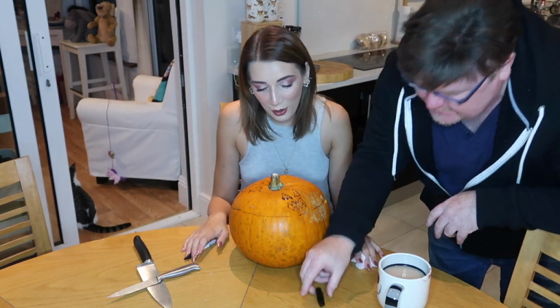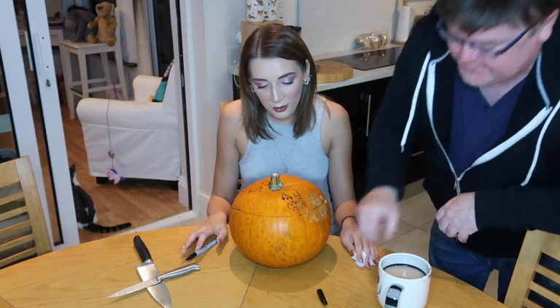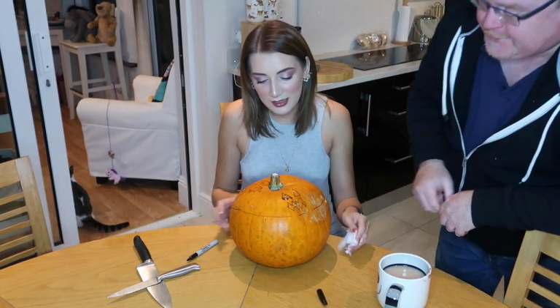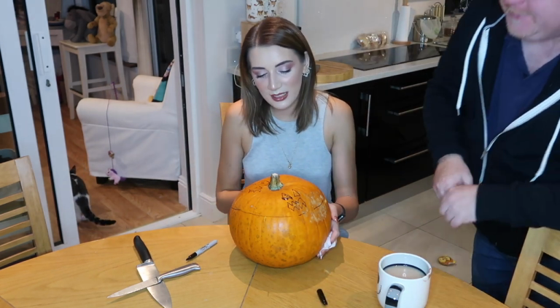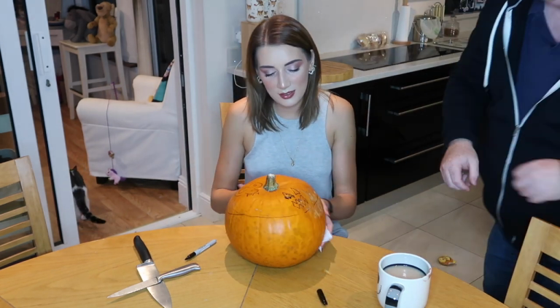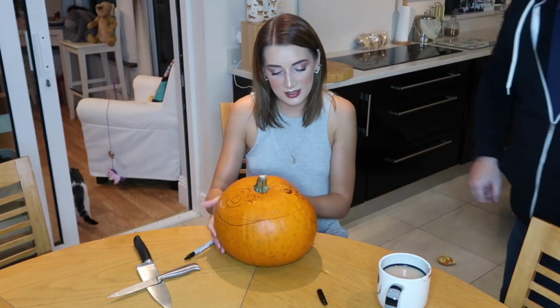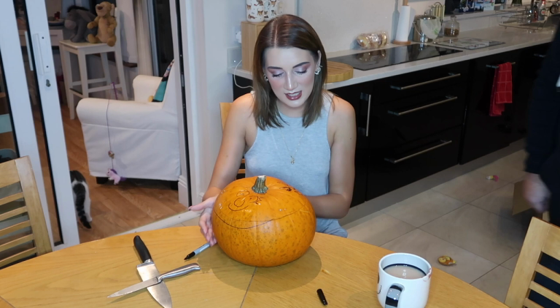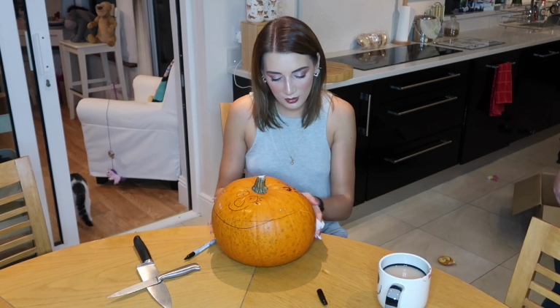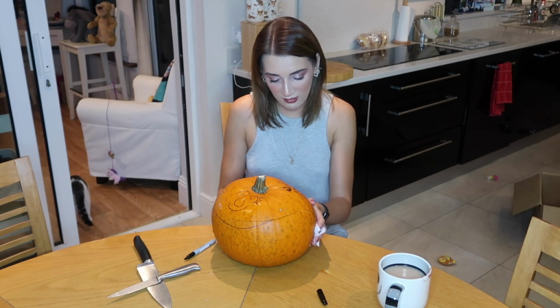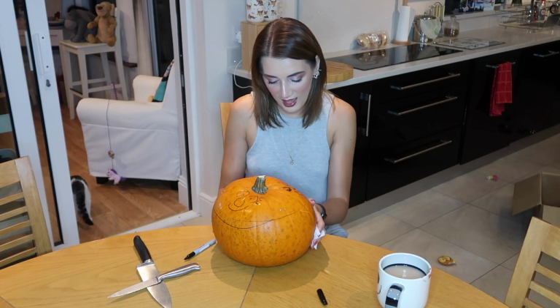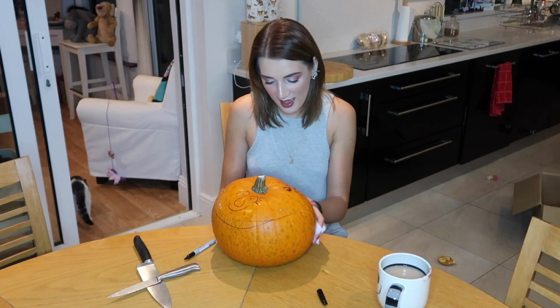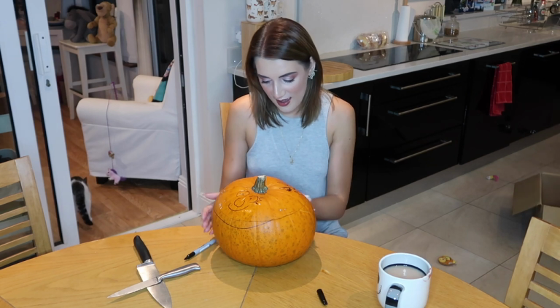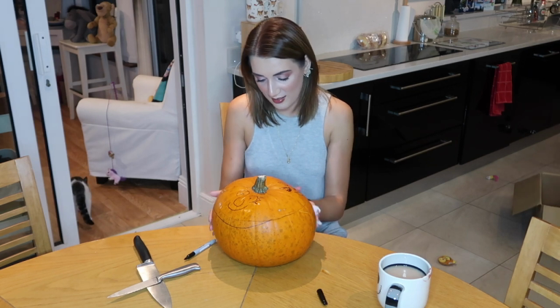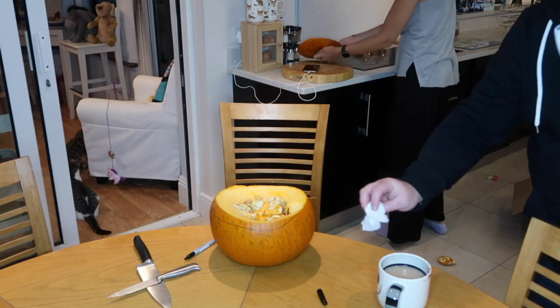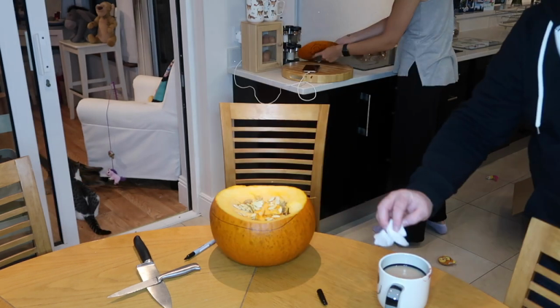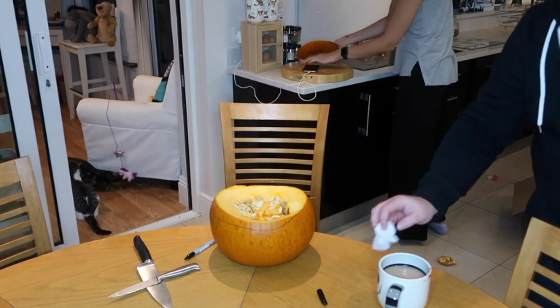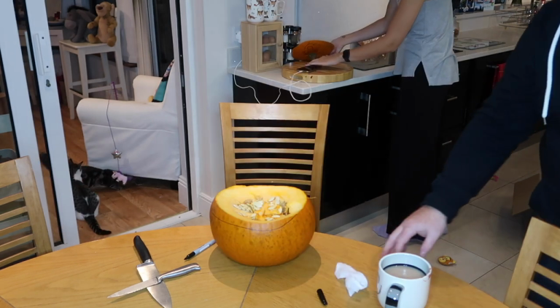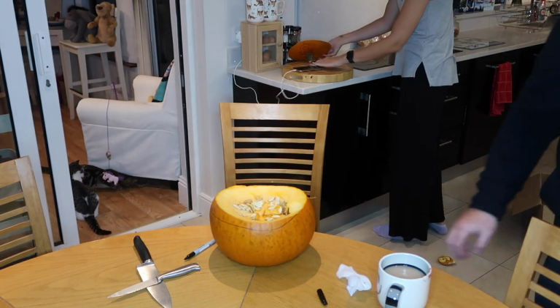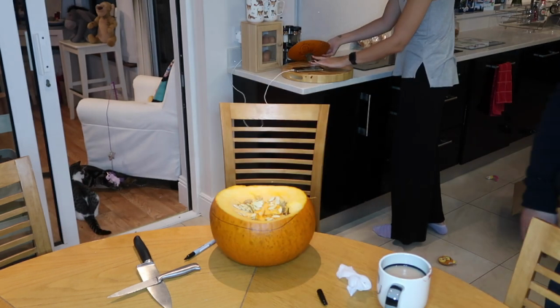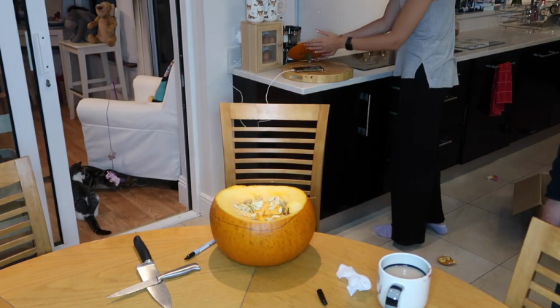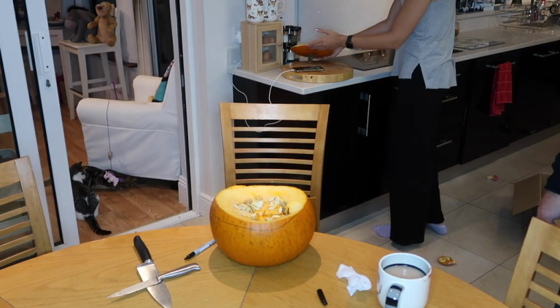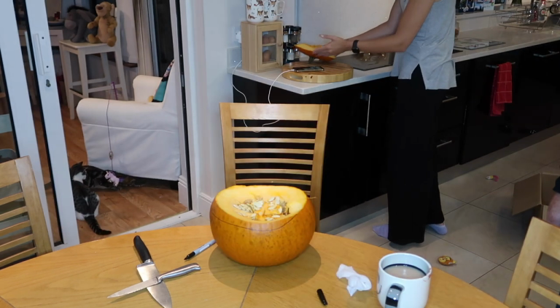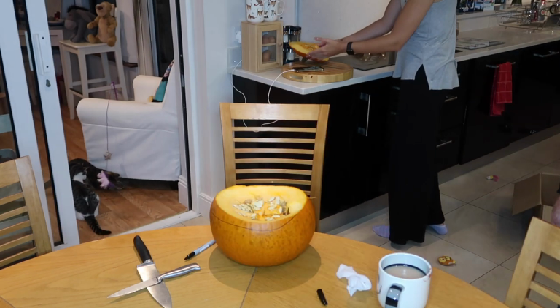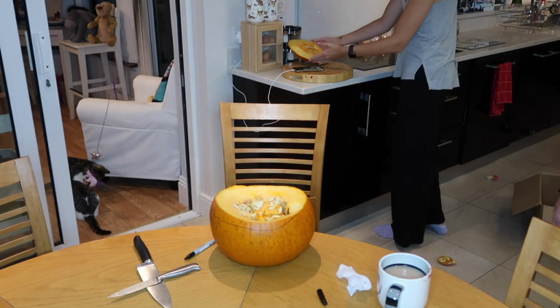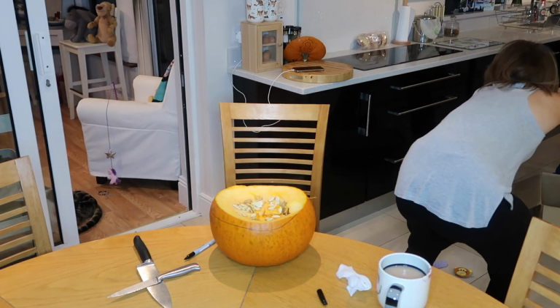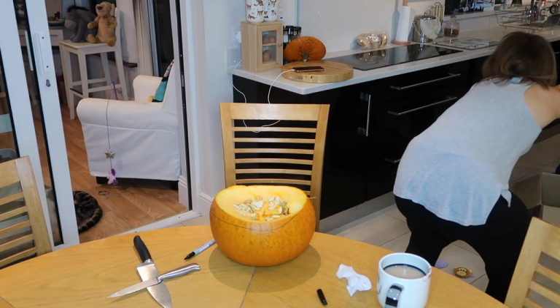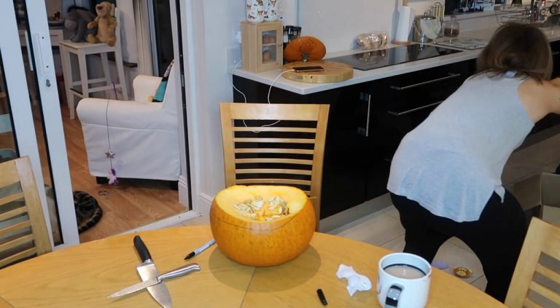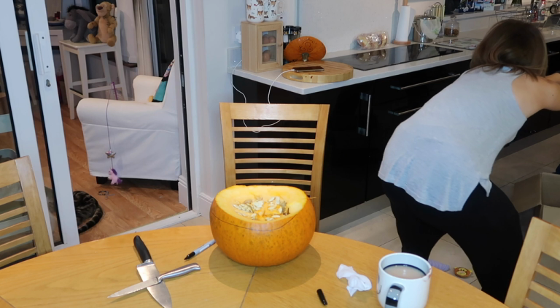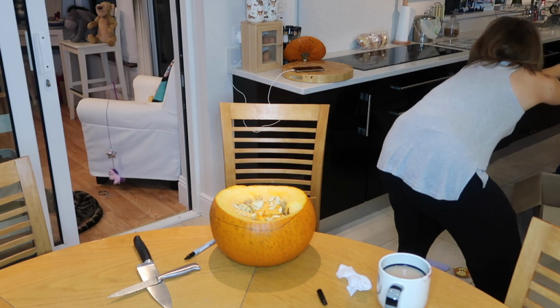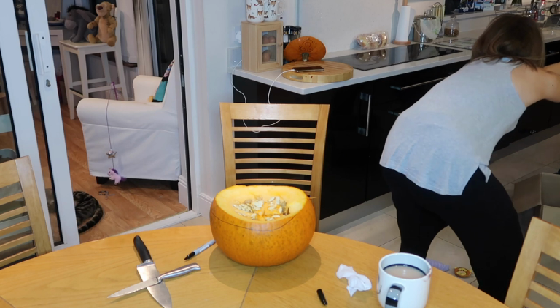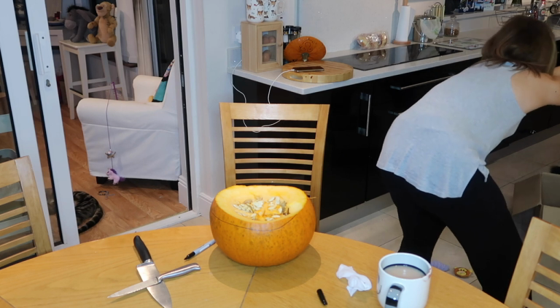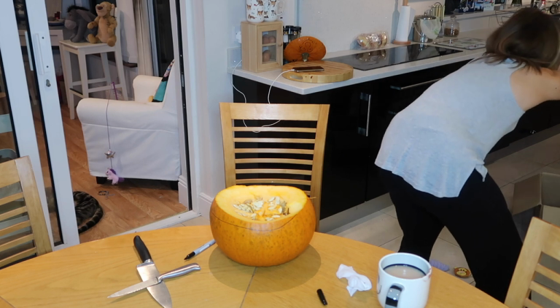Oh my god, I have to find something to stick on there for hair. Derek, stop. I would have done it, I would have done it before.